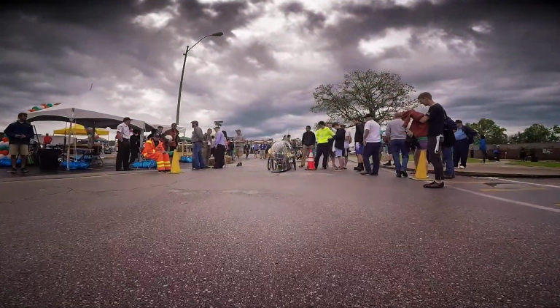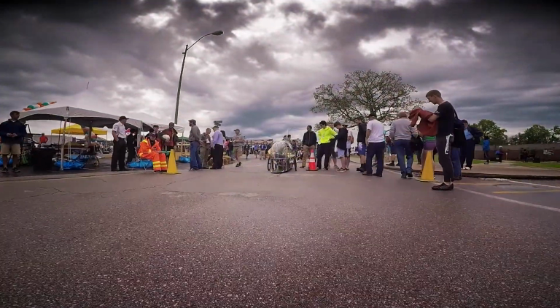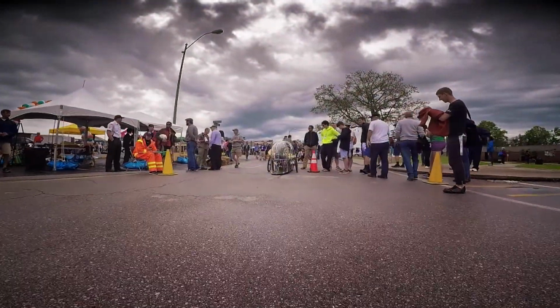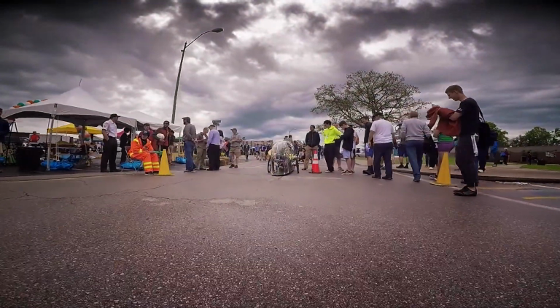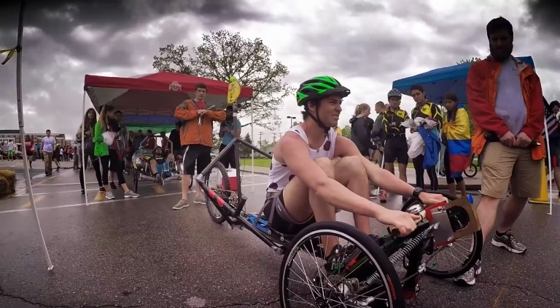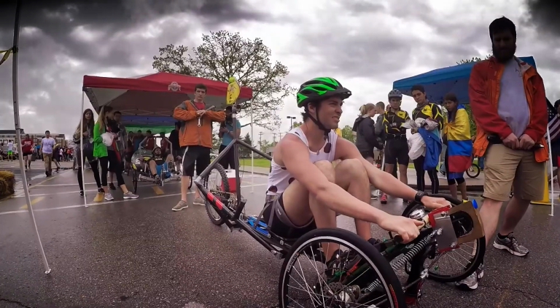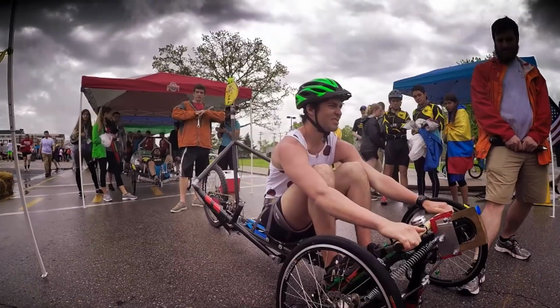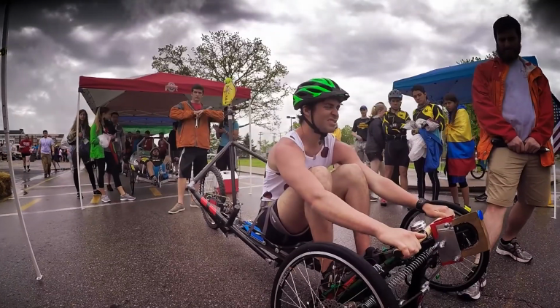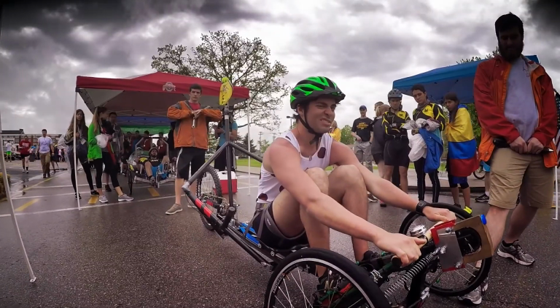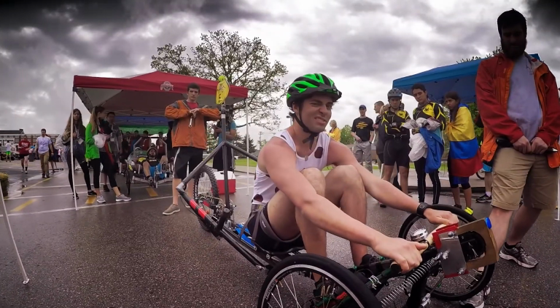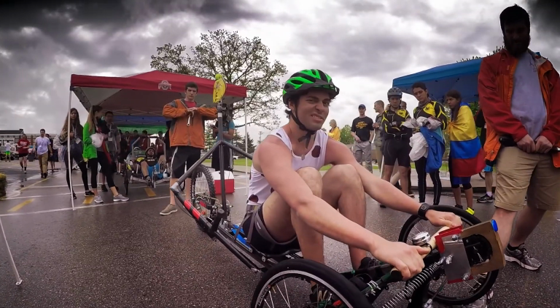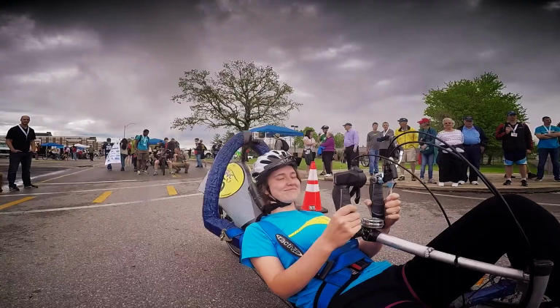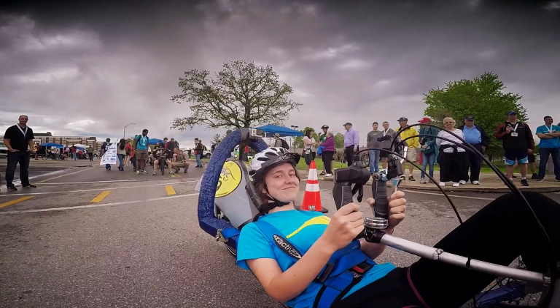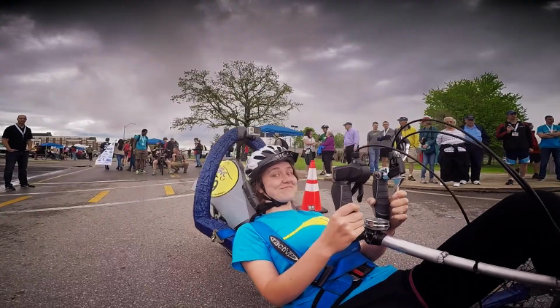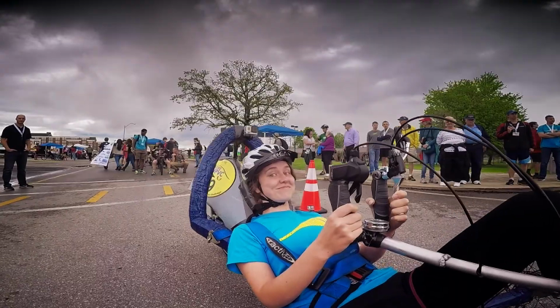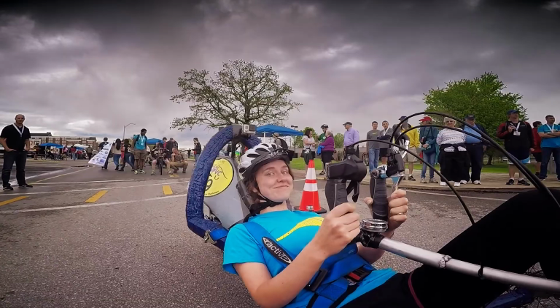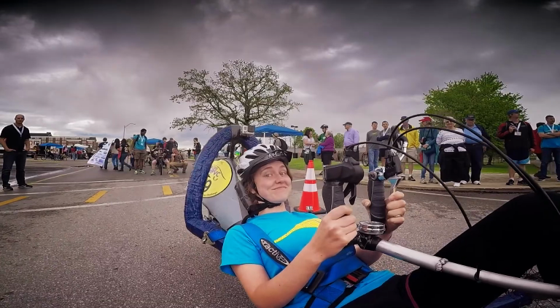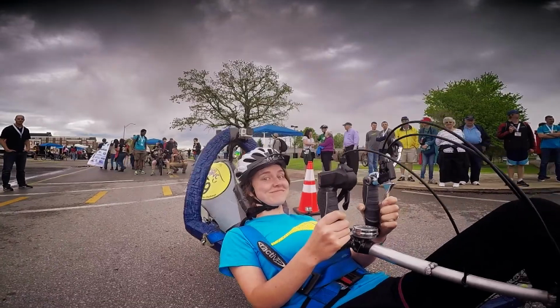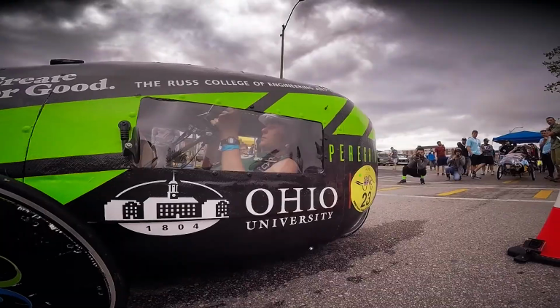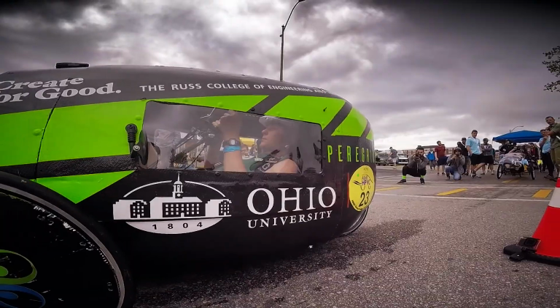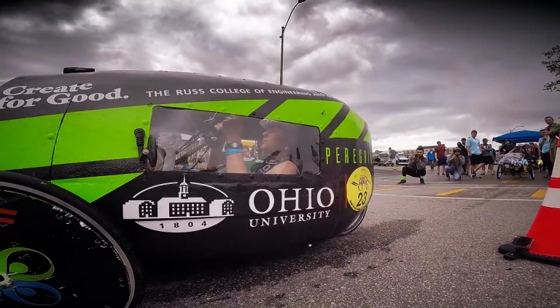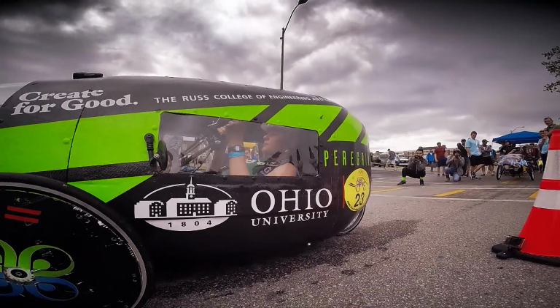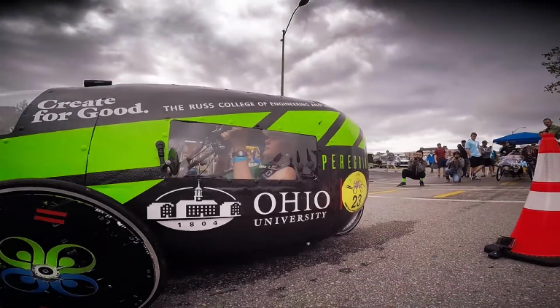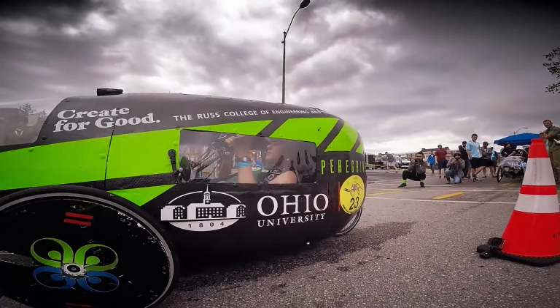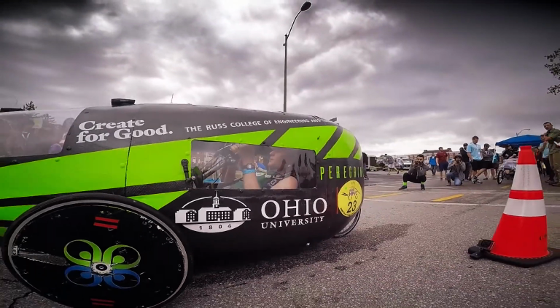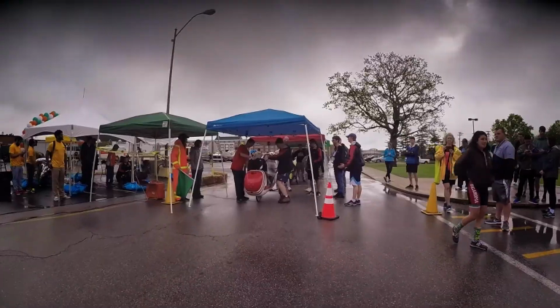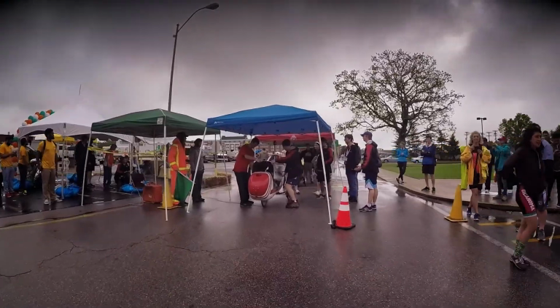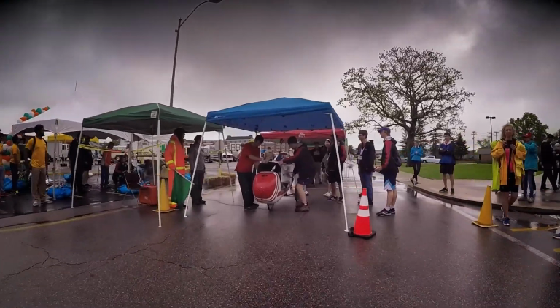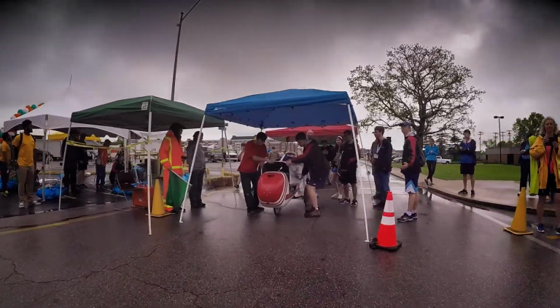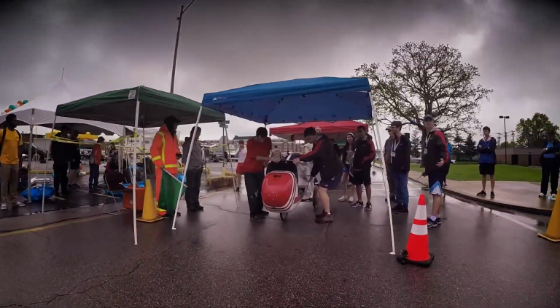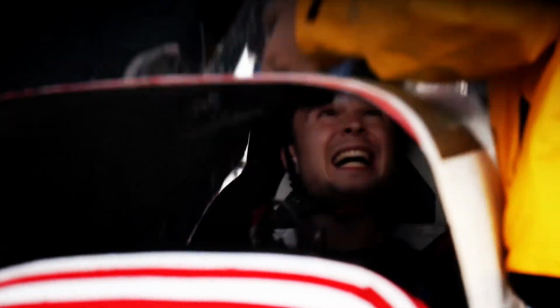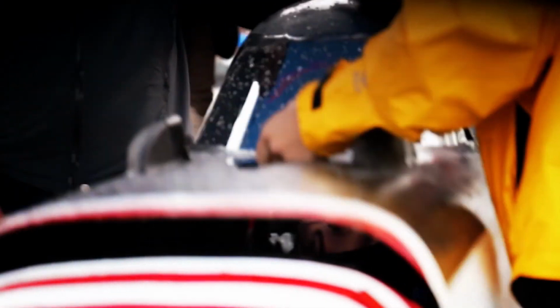Each team will get to compete with both male and female riders, with the winner being whoever manages to cross the finish line in the fastest time.